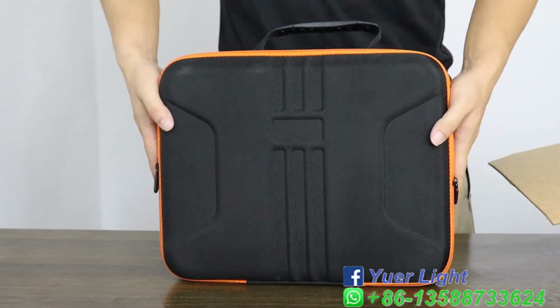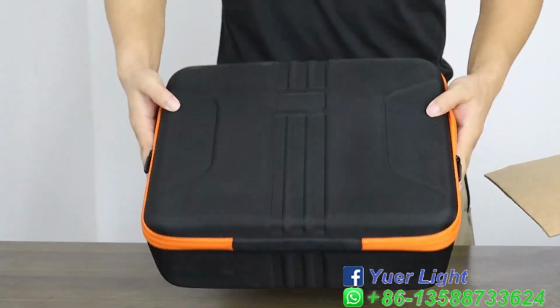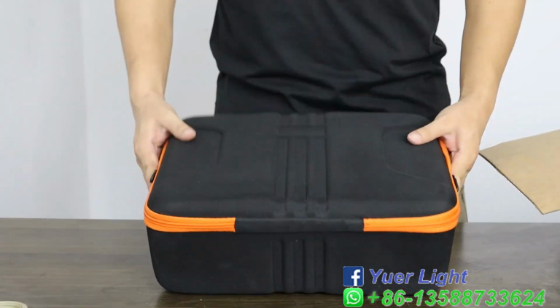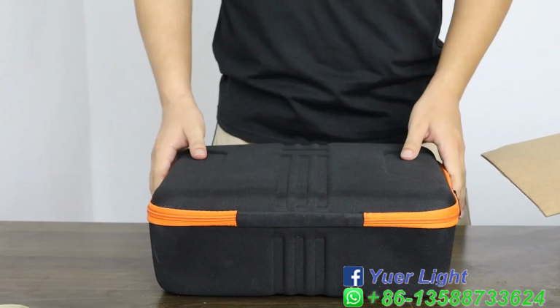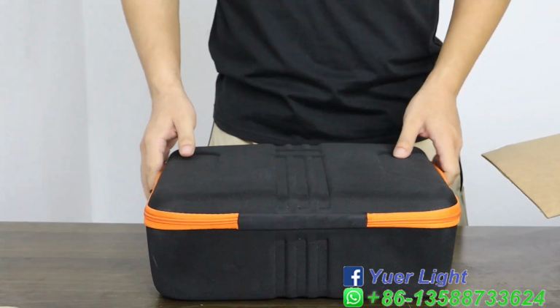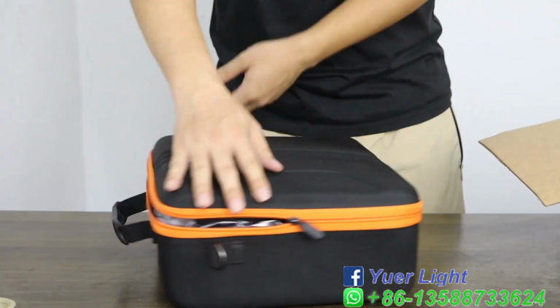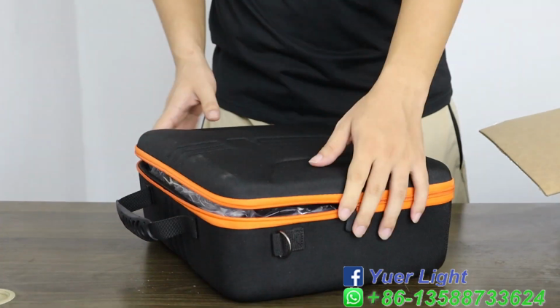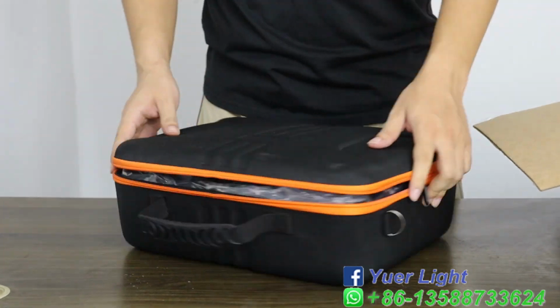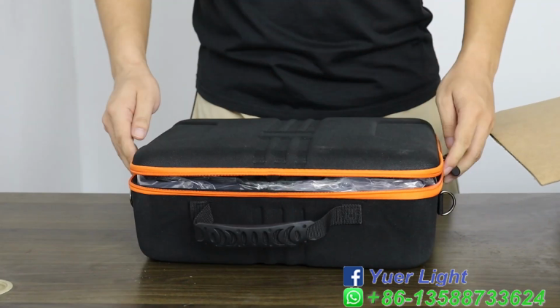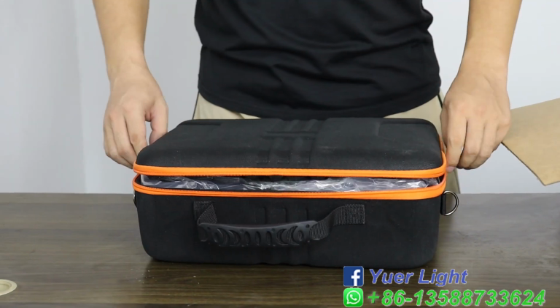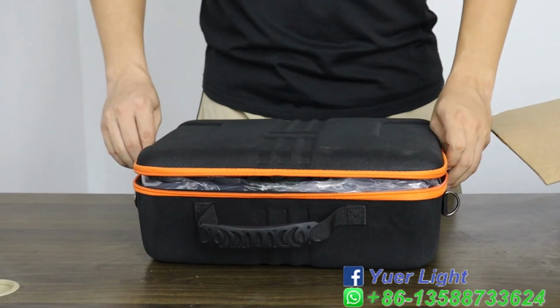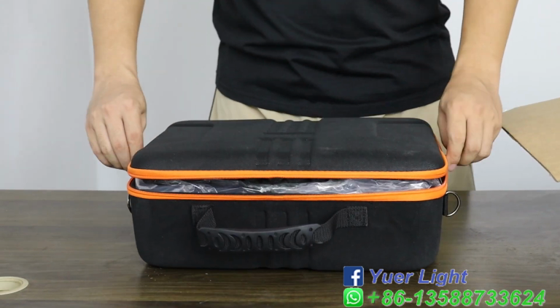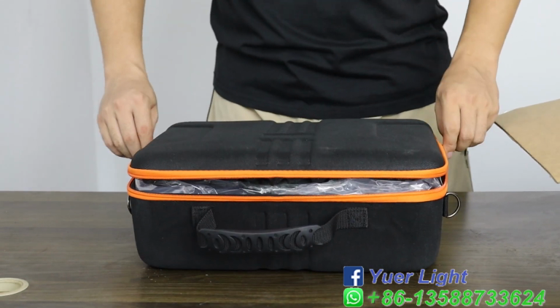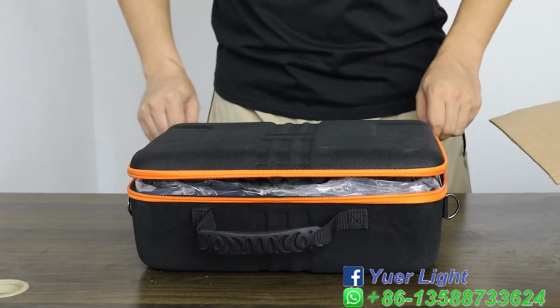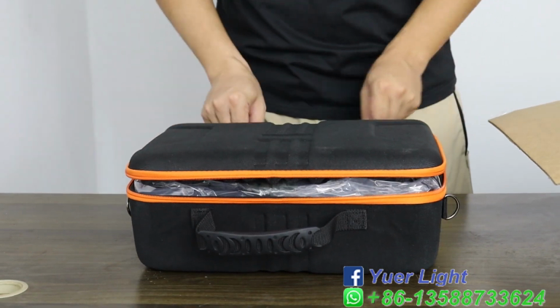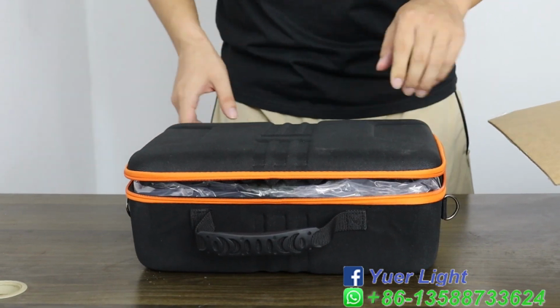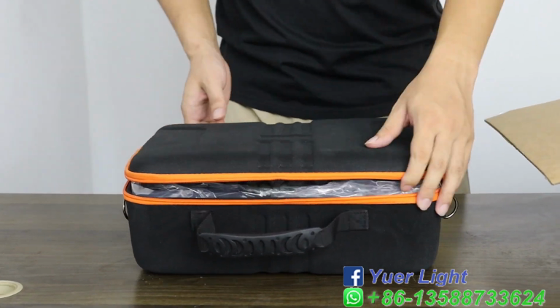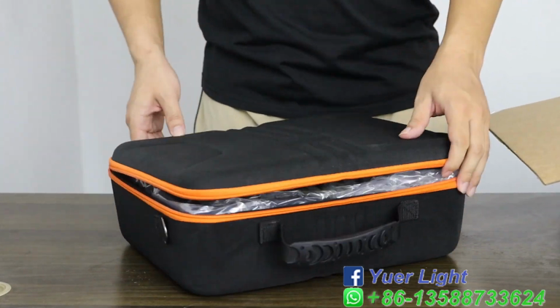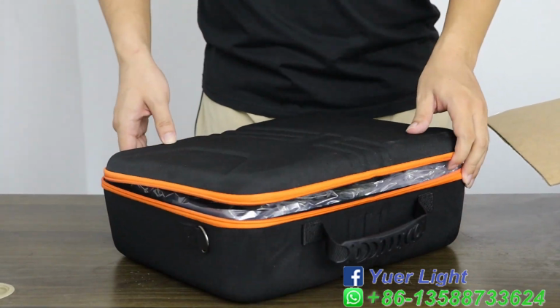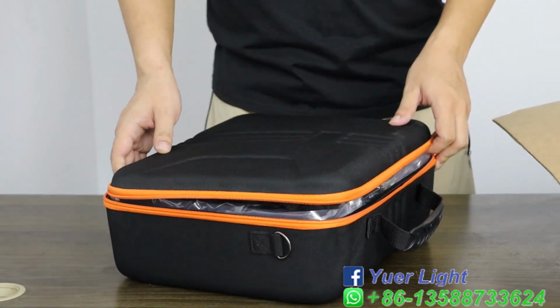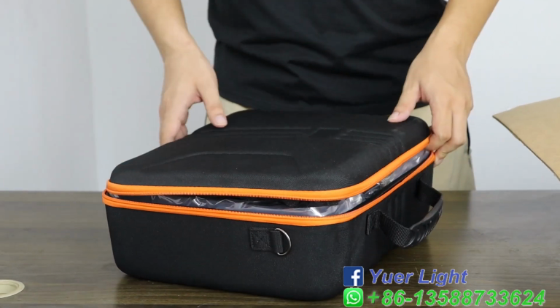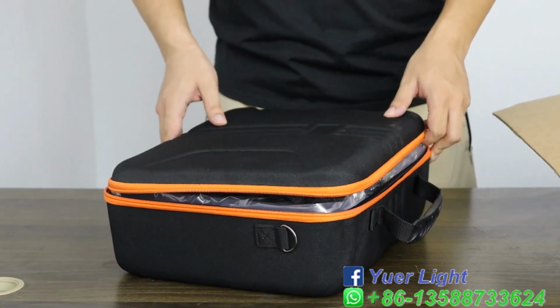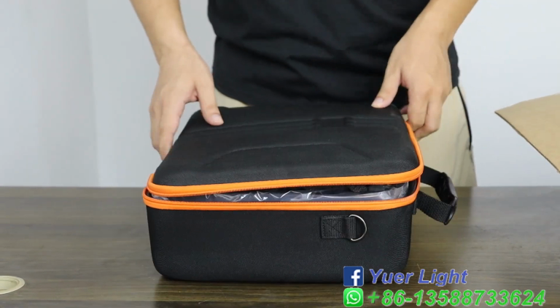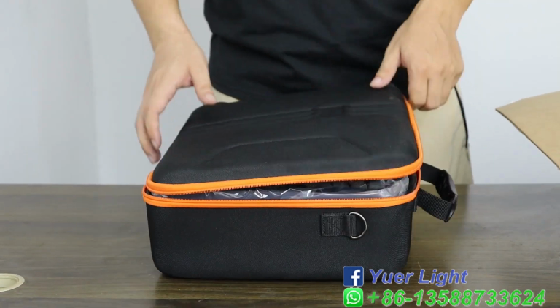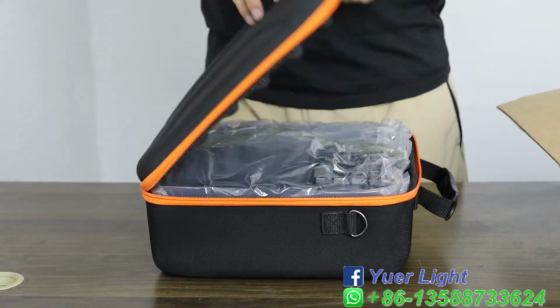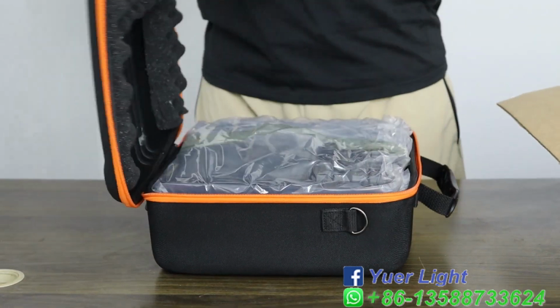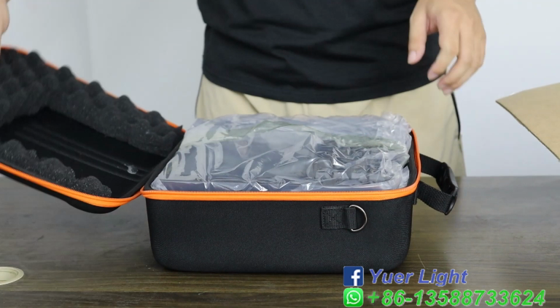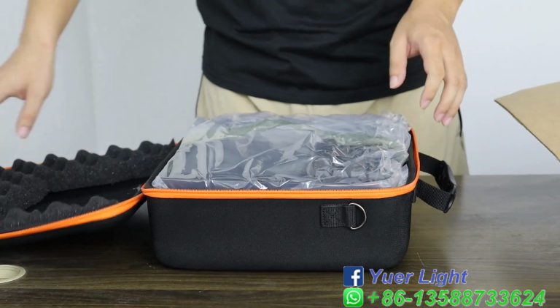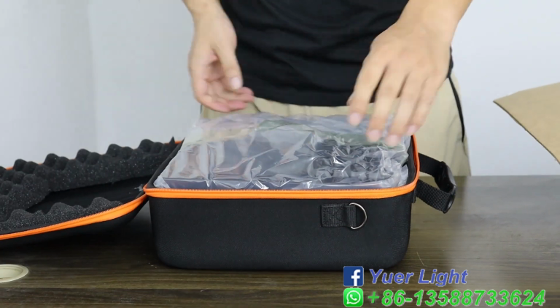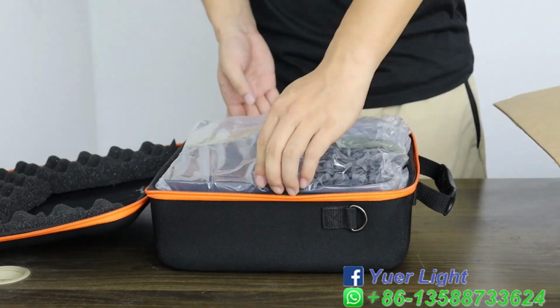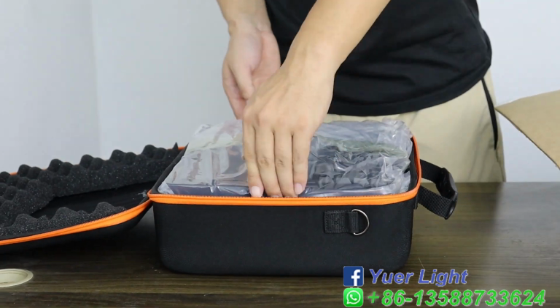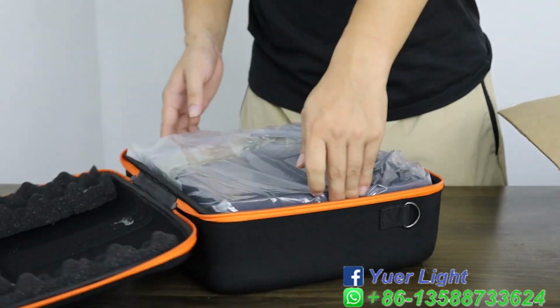It has a light weight, easy to carry. You only need to carry one to control the lighting.